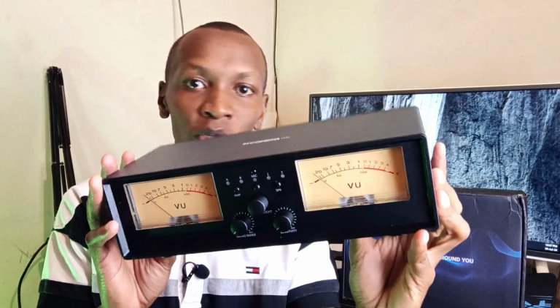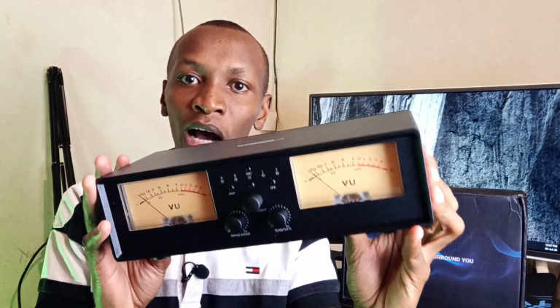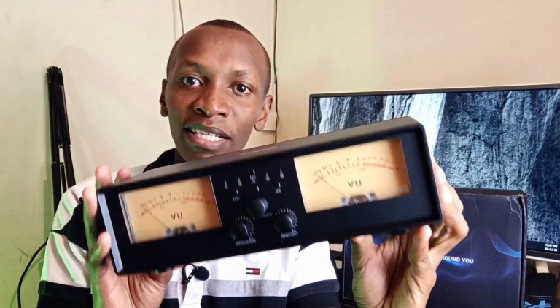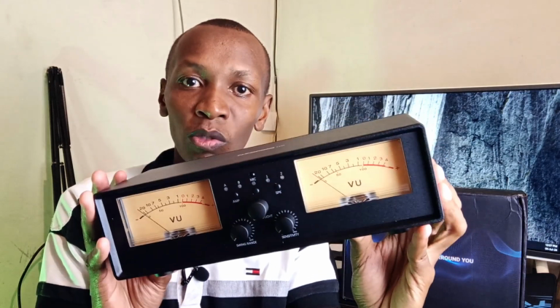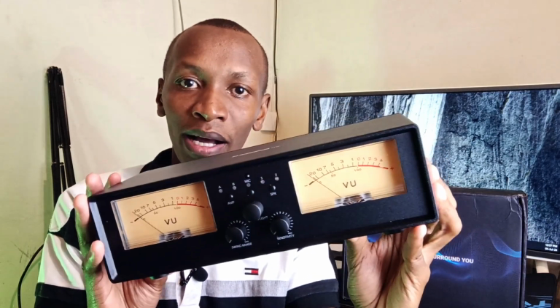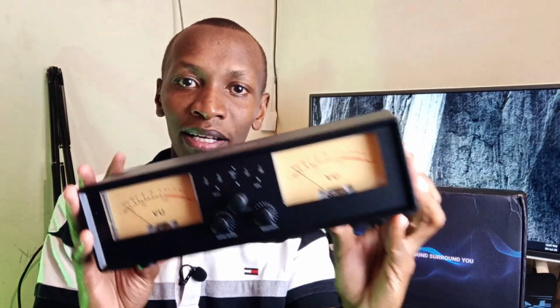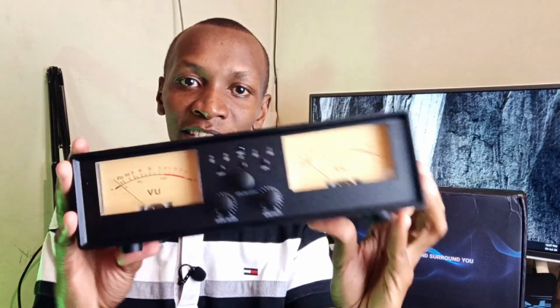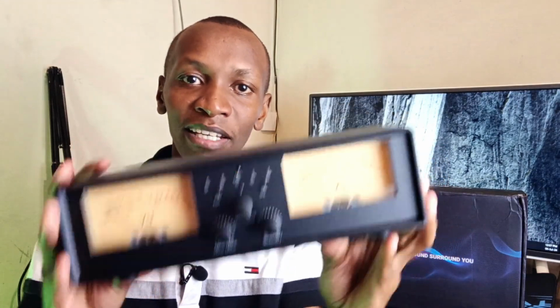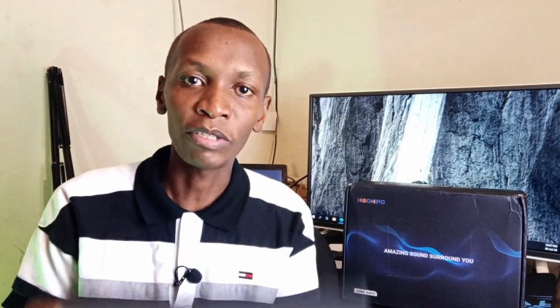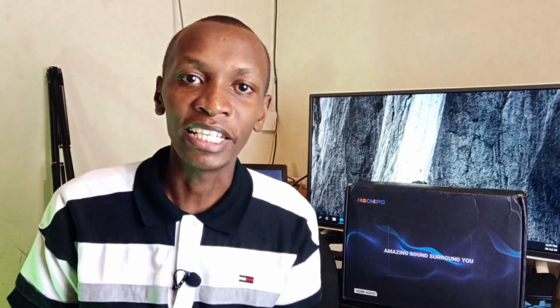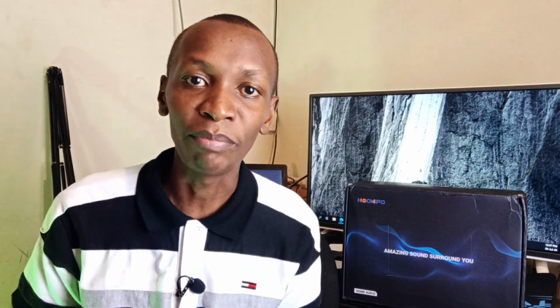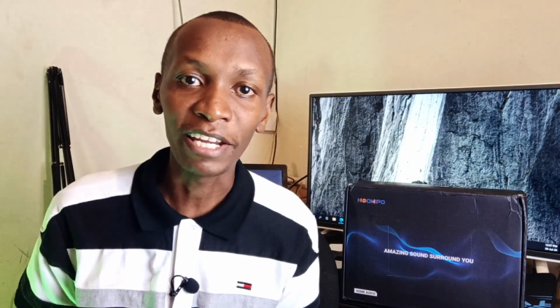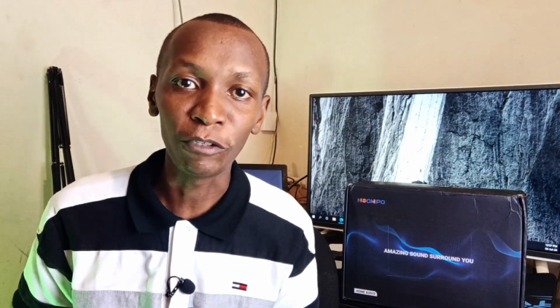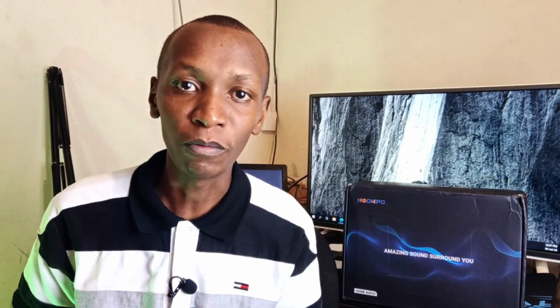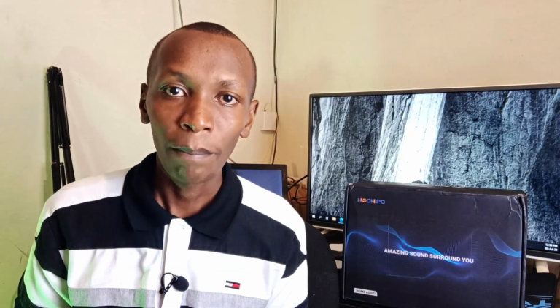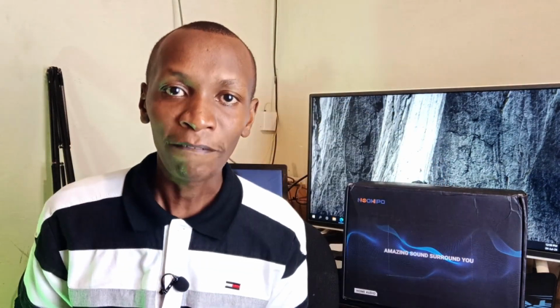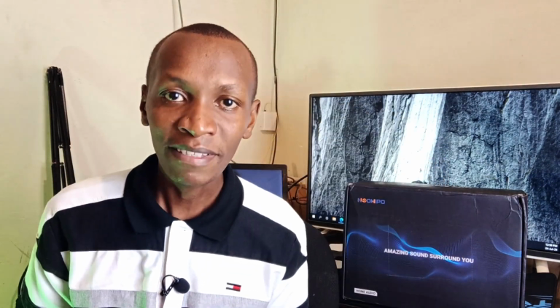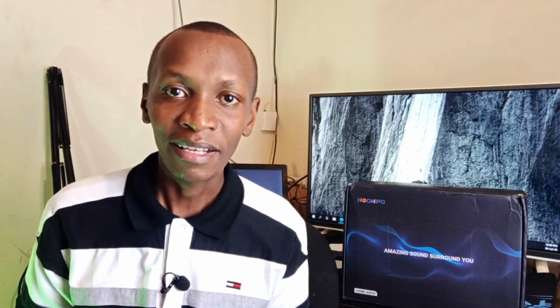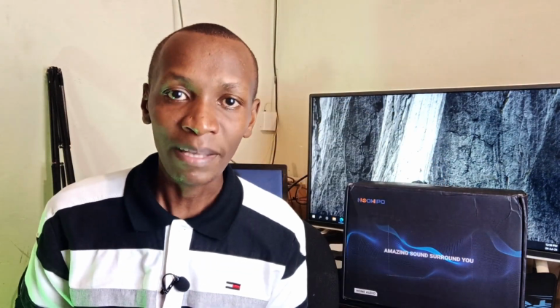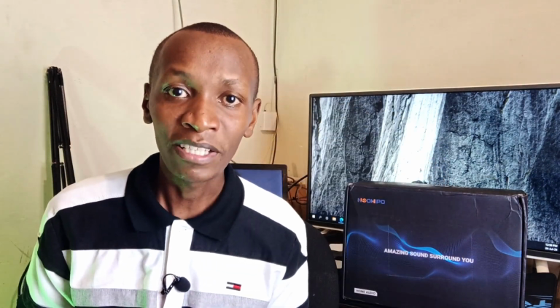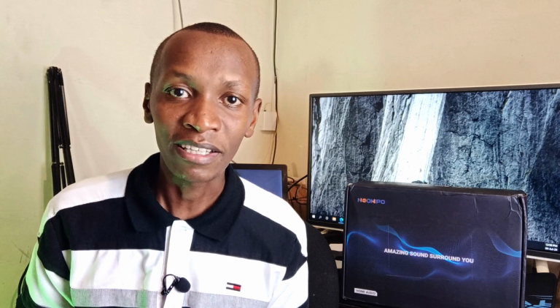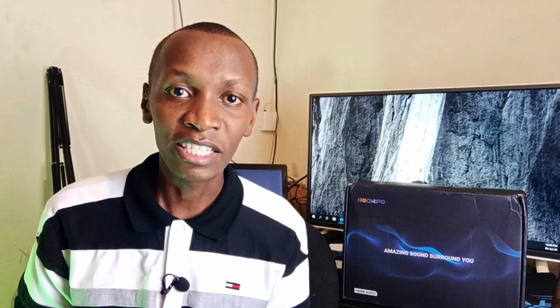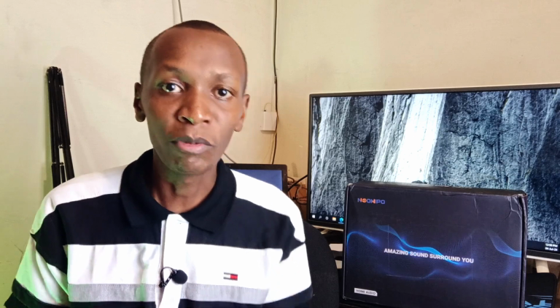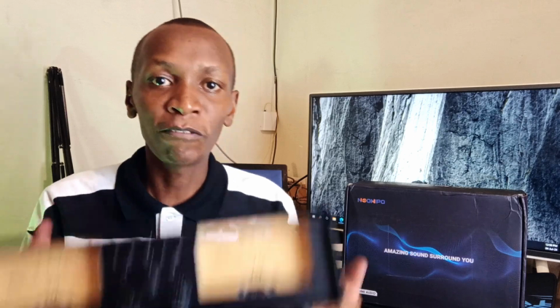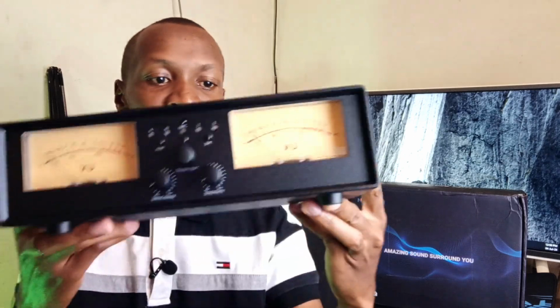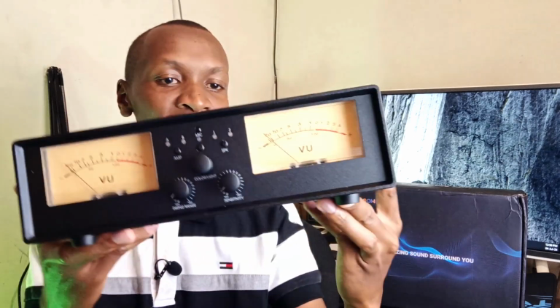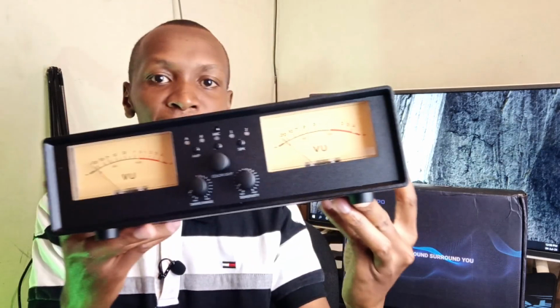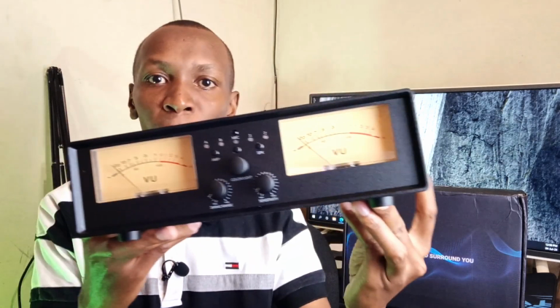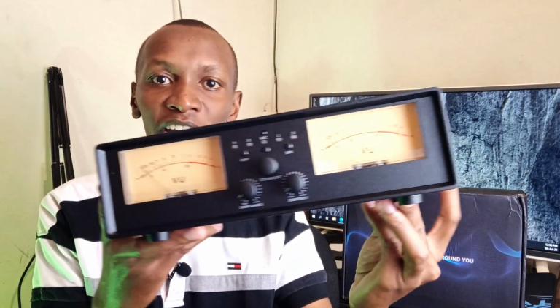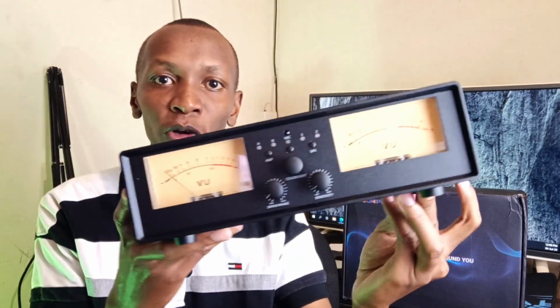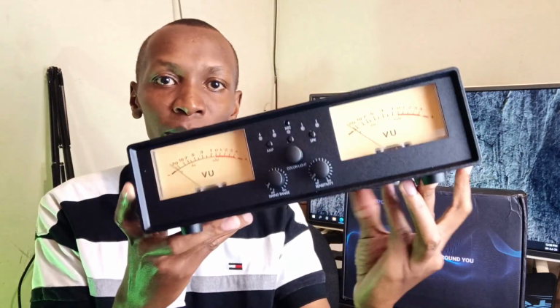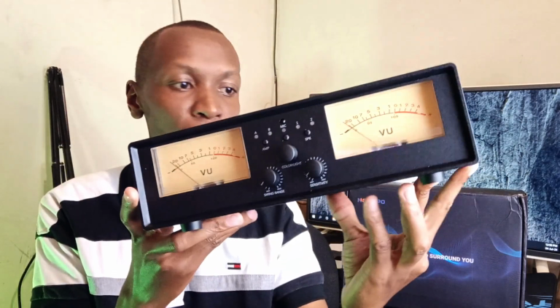So how does it work? Let's find out in my review. But first, let's appreciate this beautiful design from Neo Hippo.